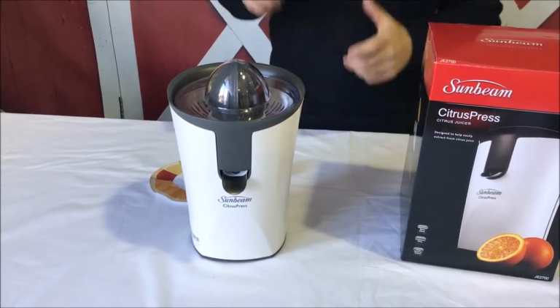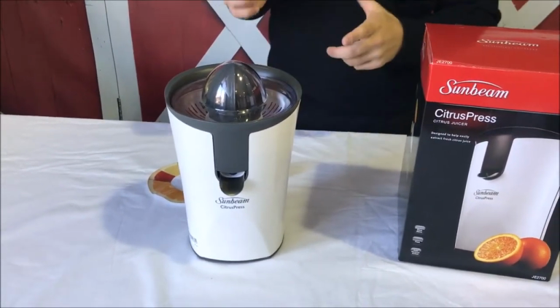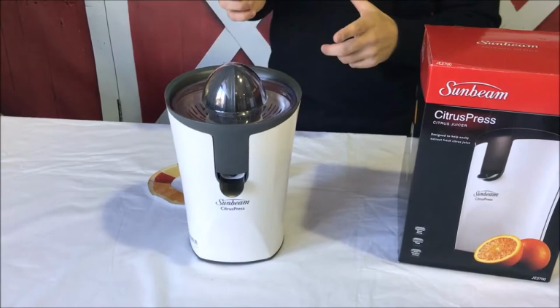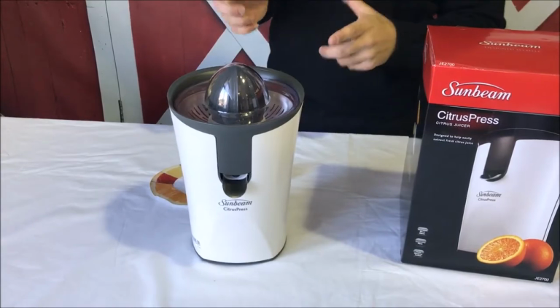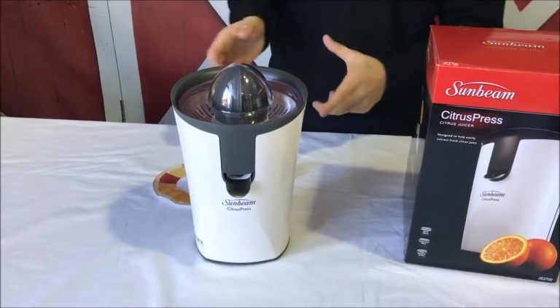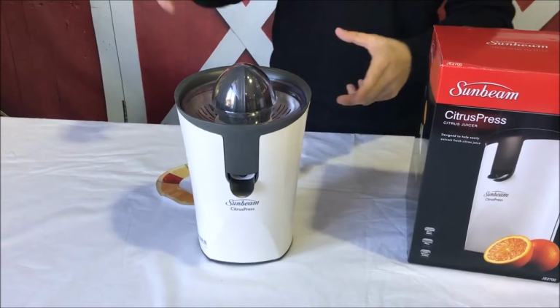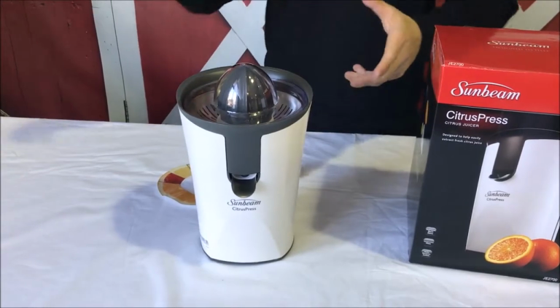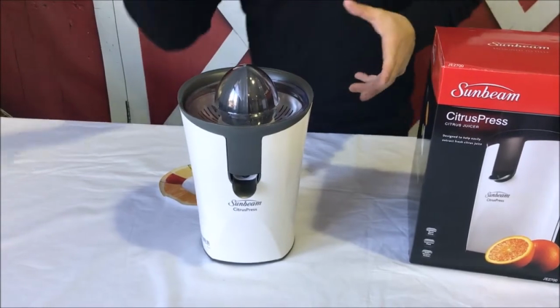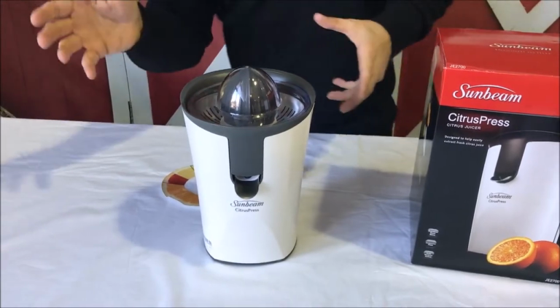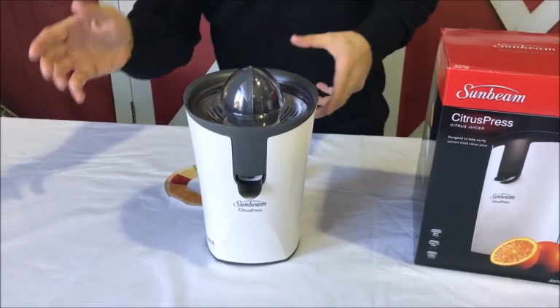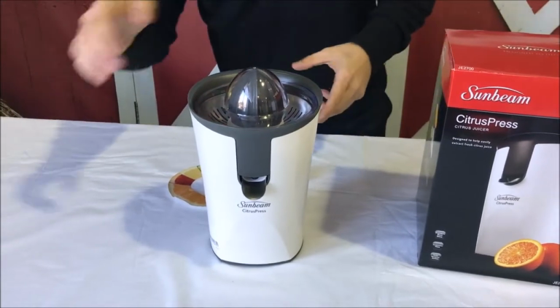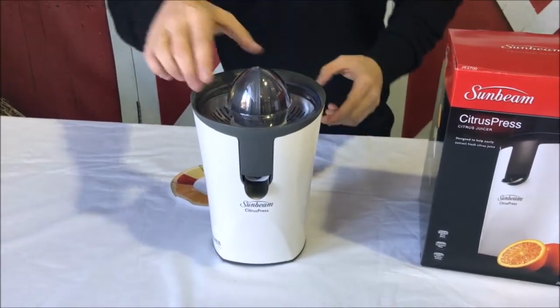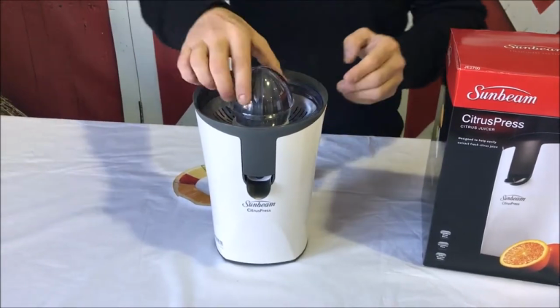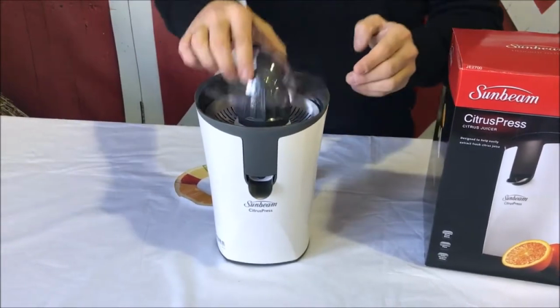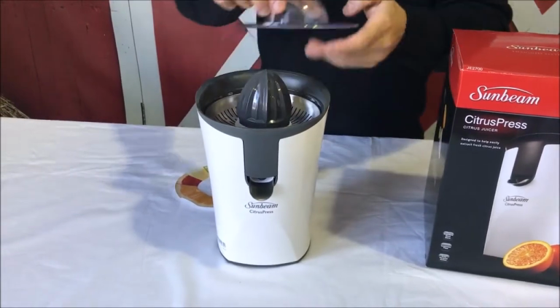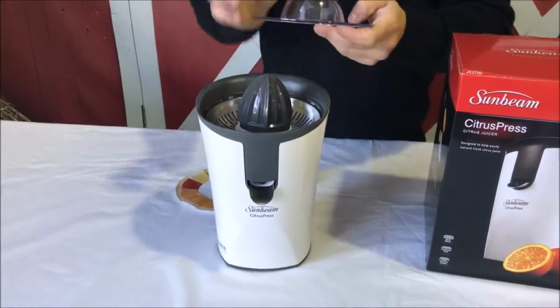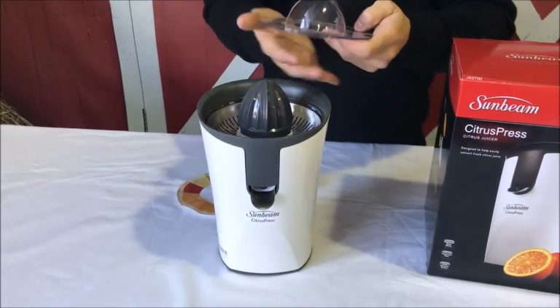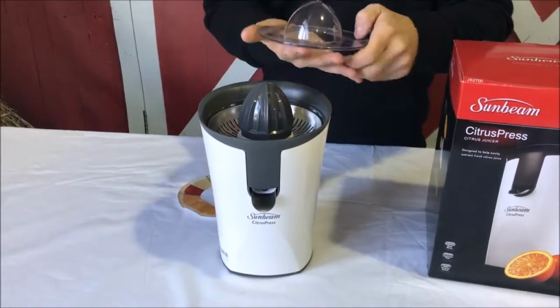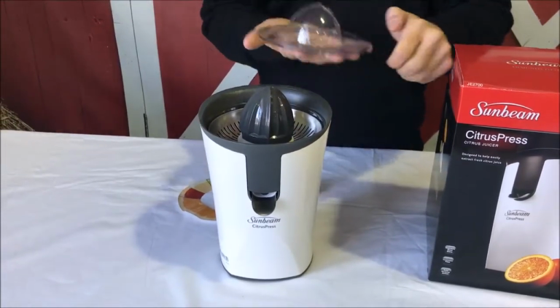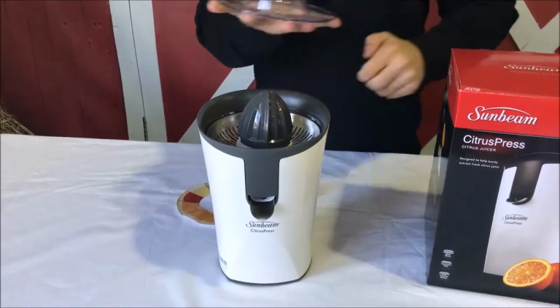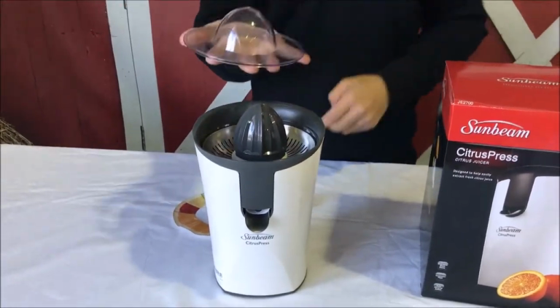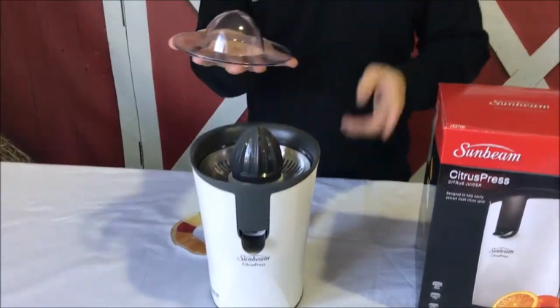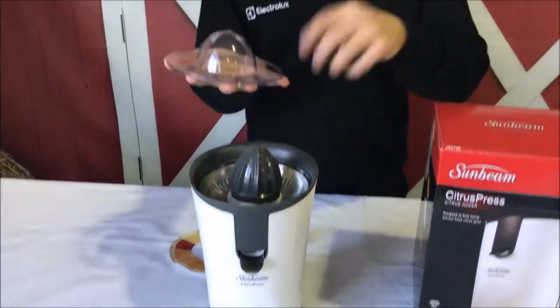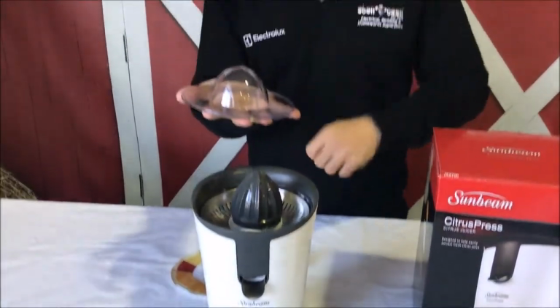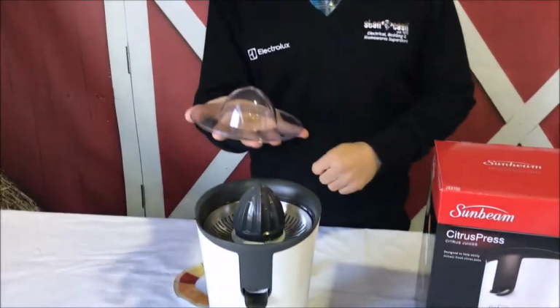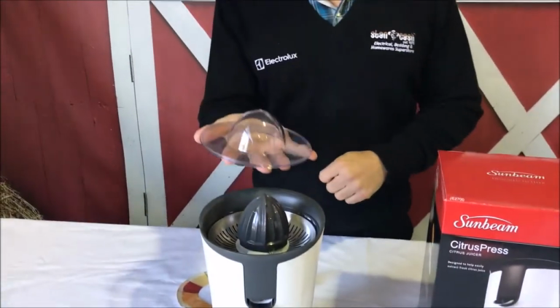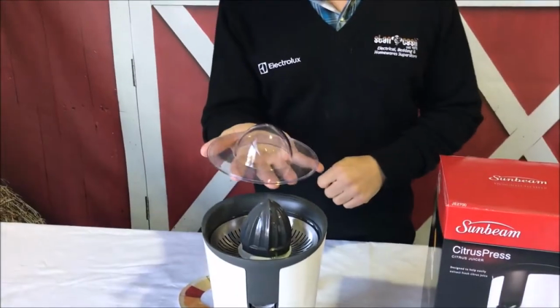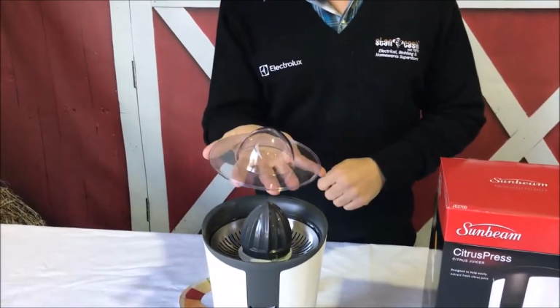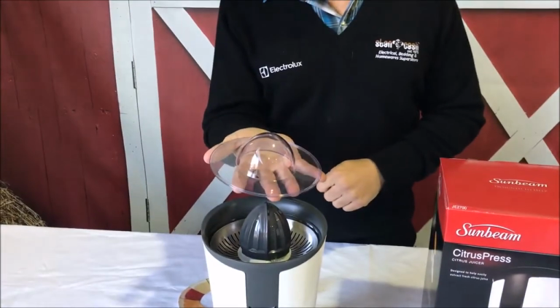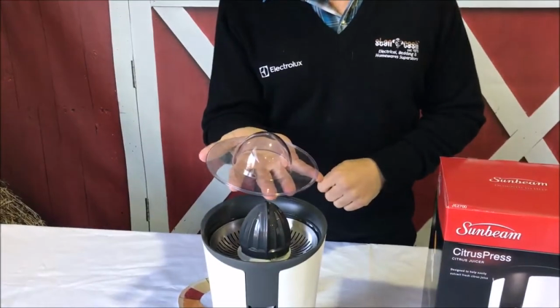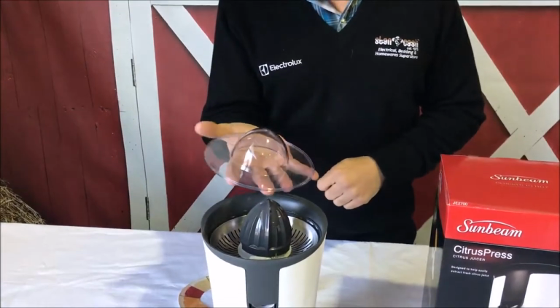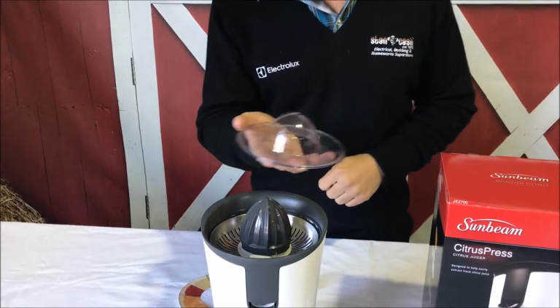This one here by Sunbeam has got a dust cover on the top, so when you store it you're not going to get a lot of dust inside.